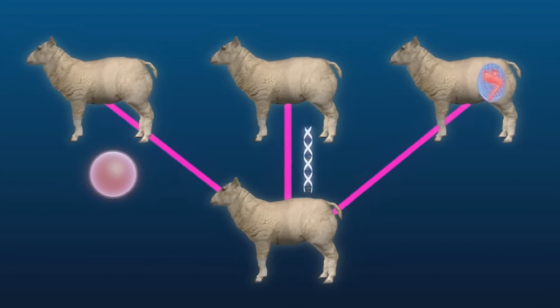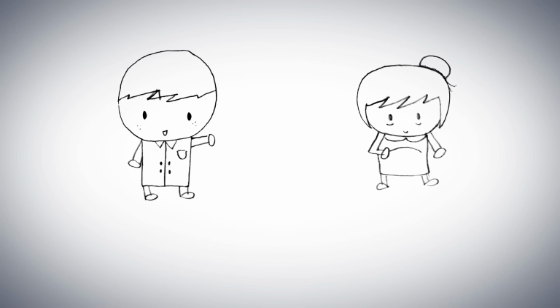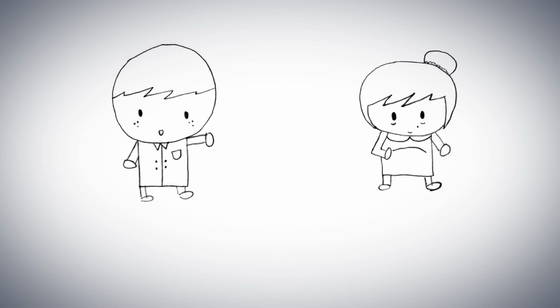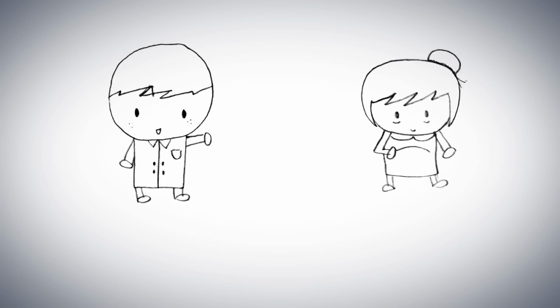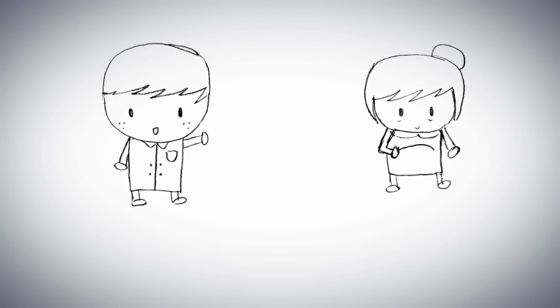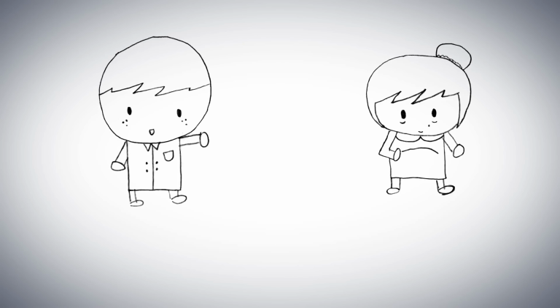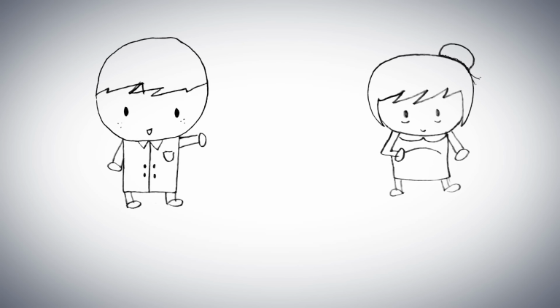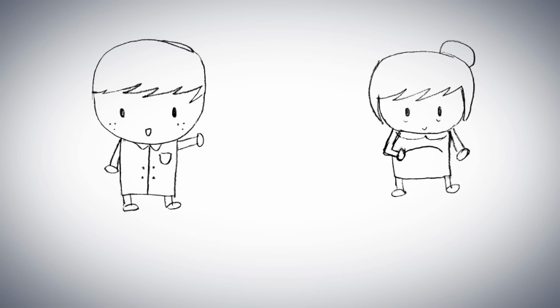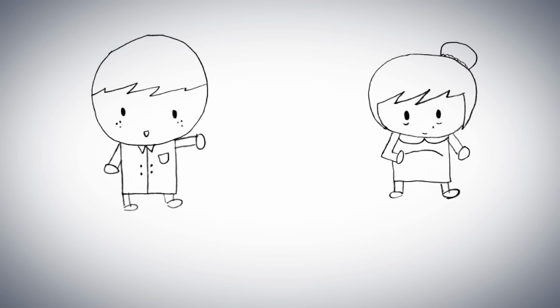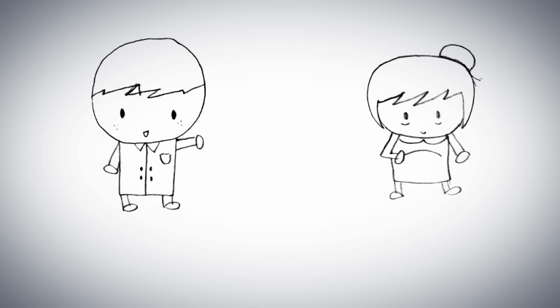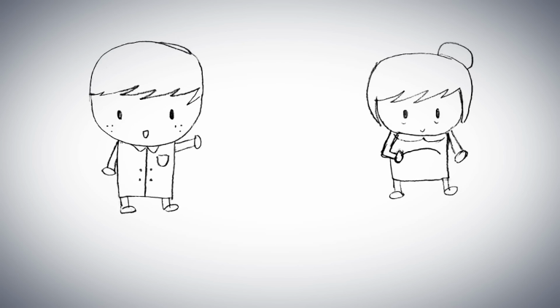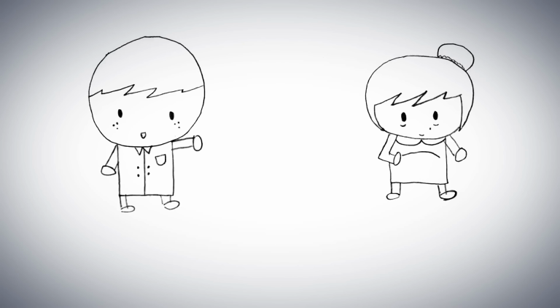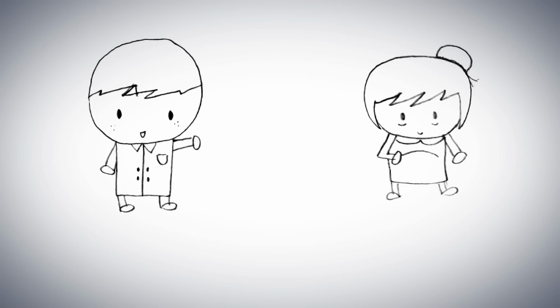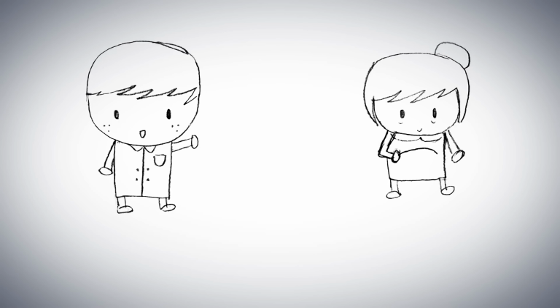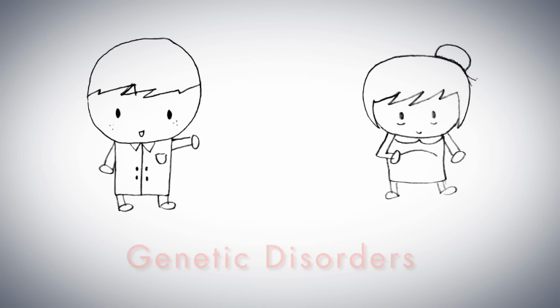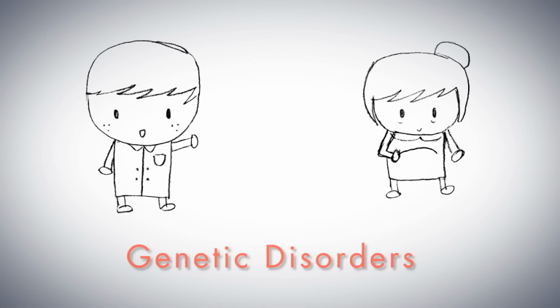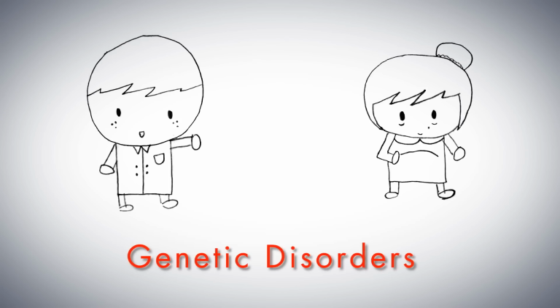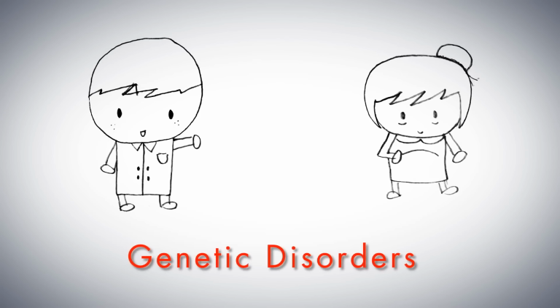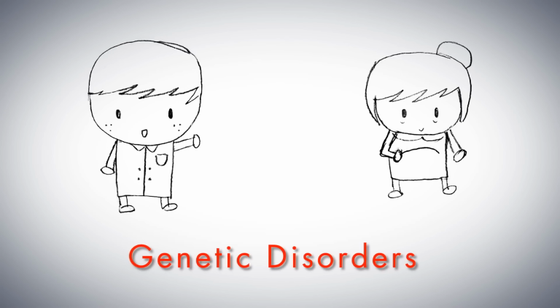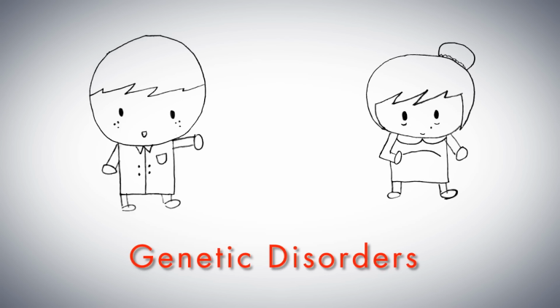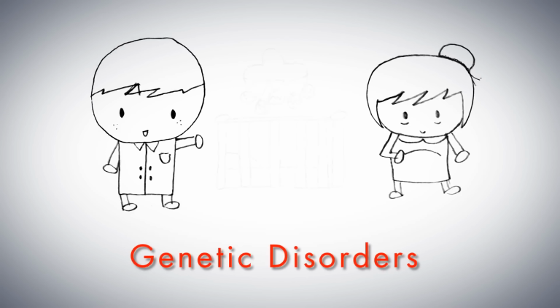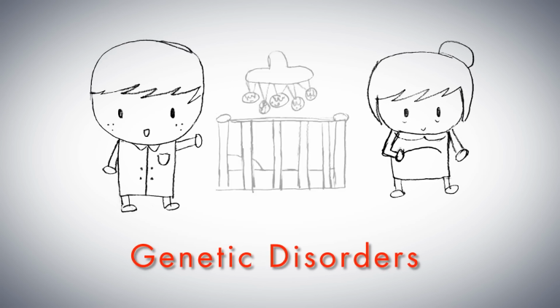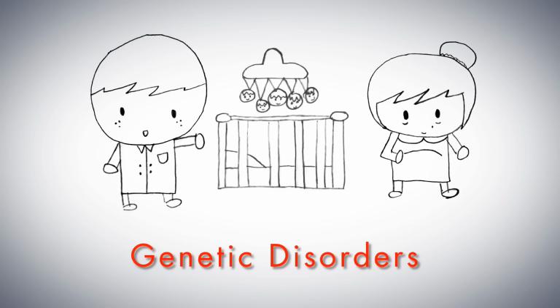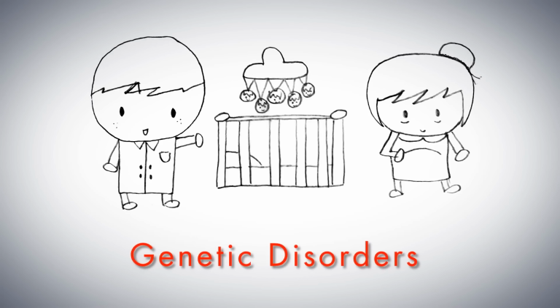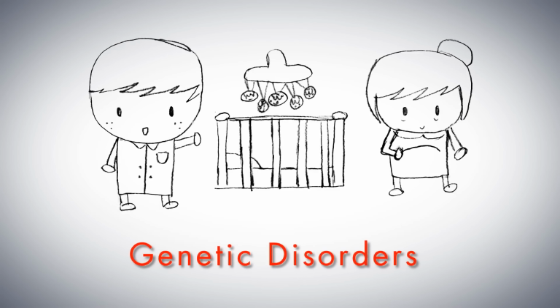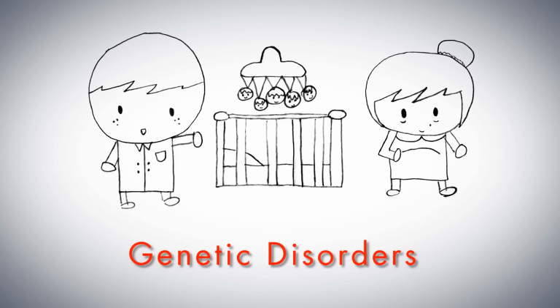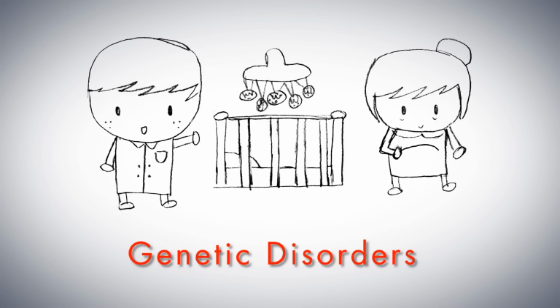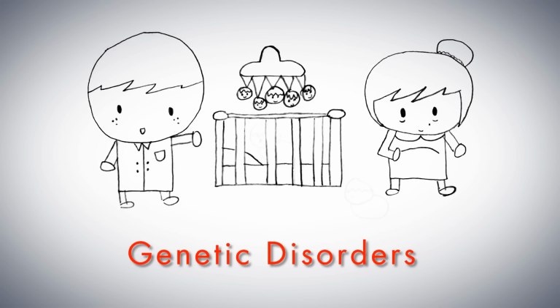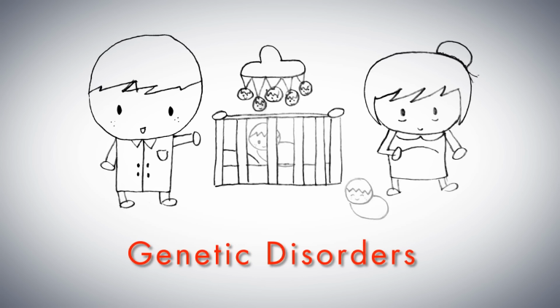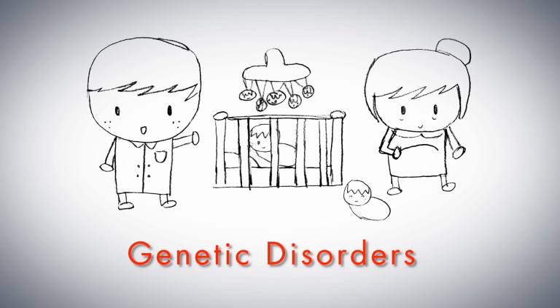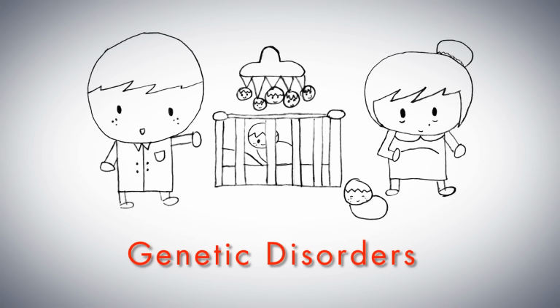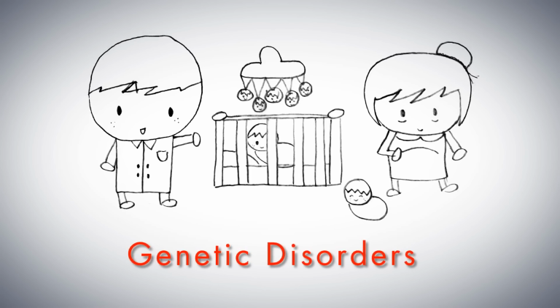The process is beneficial to parents with genetic disorders or those who are otherwise unable to have children.